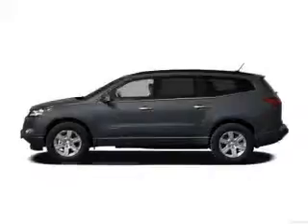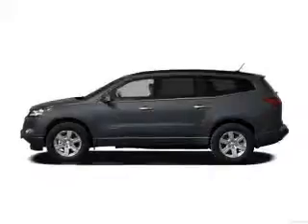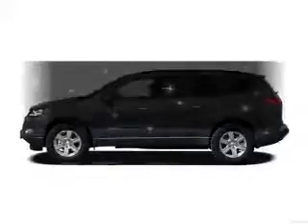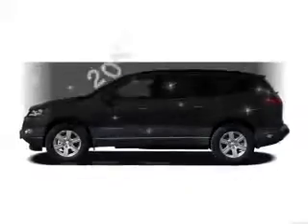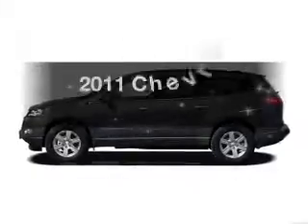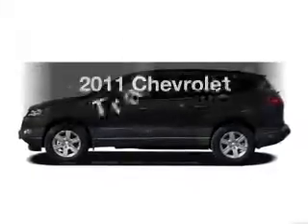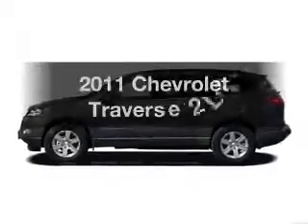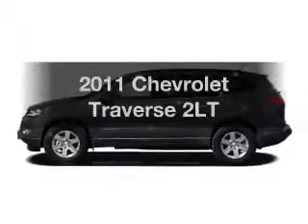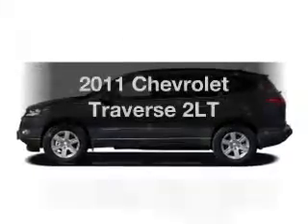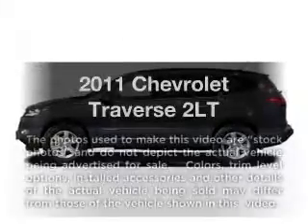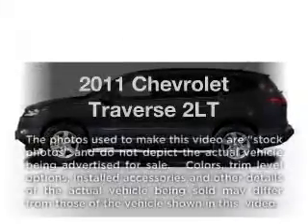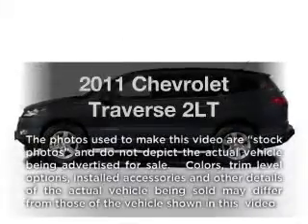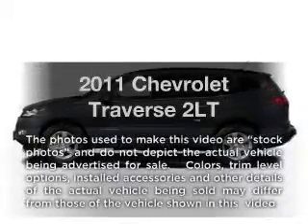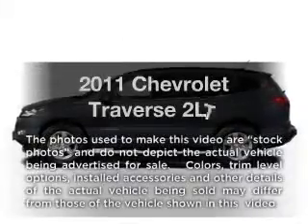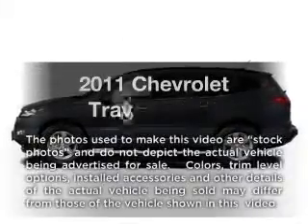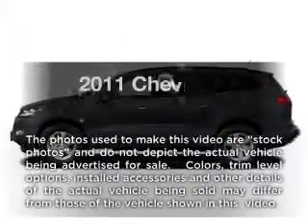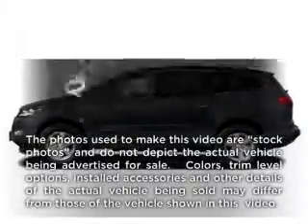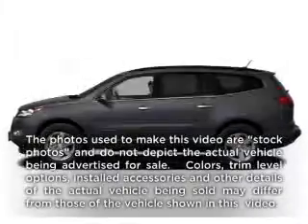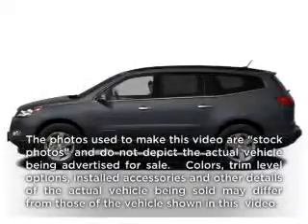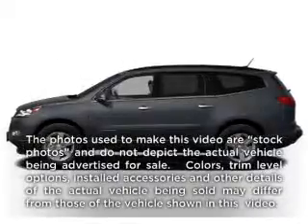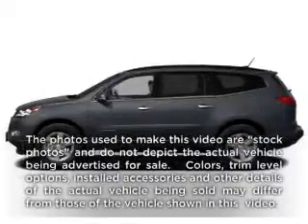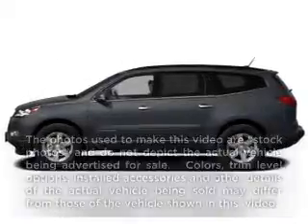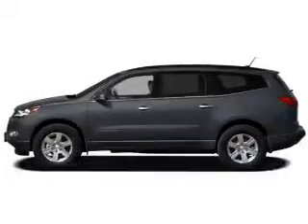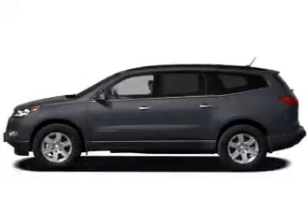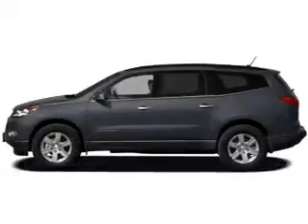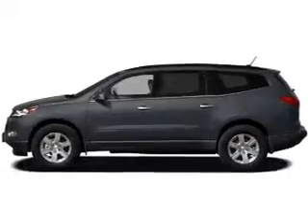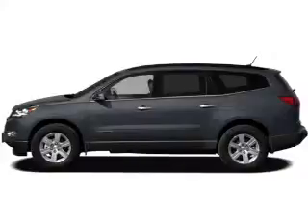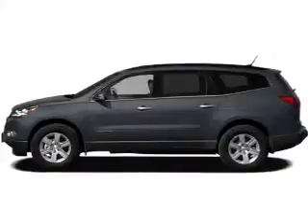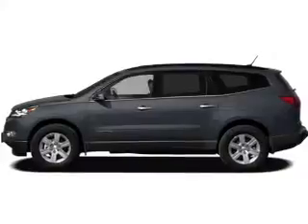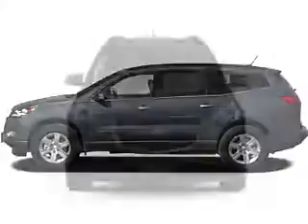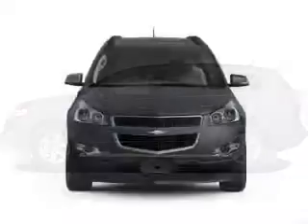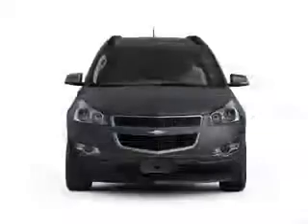Presenting the 2011 Chevrolet Traverse — everything you need under one roof with this great vehicle.